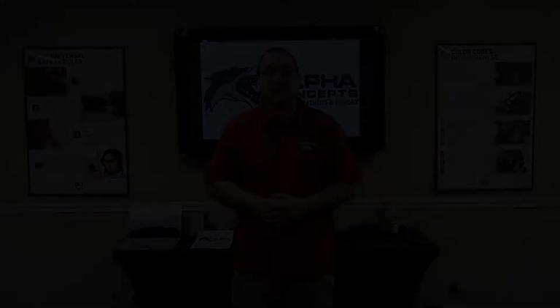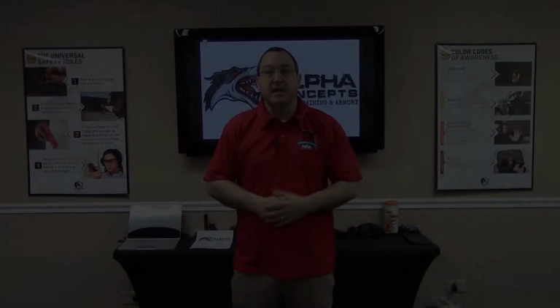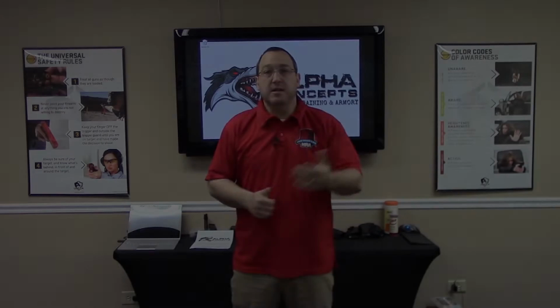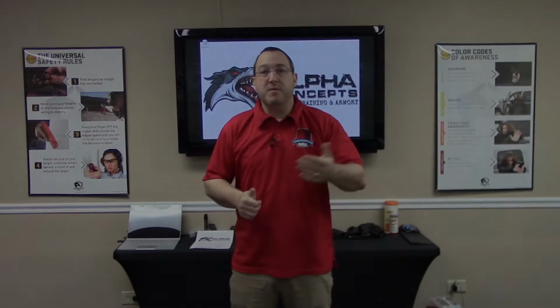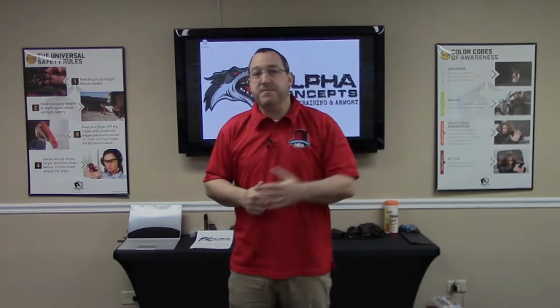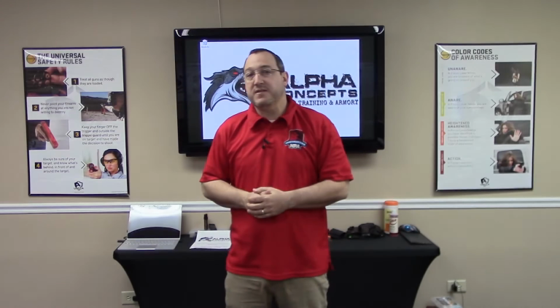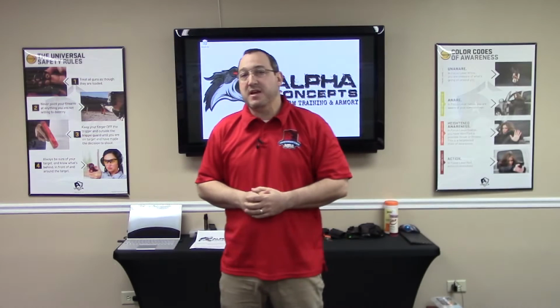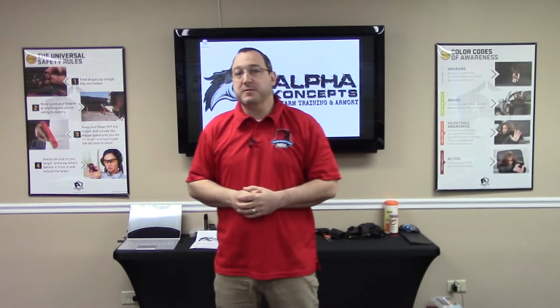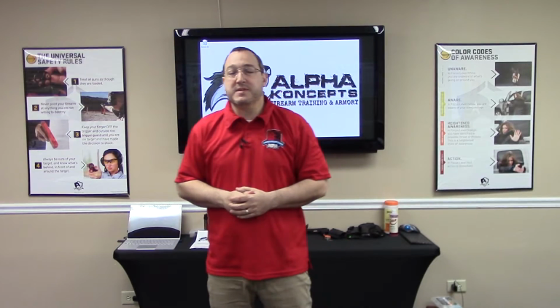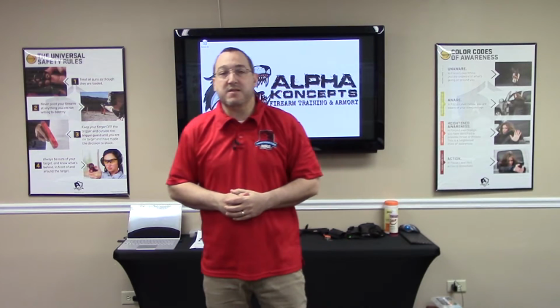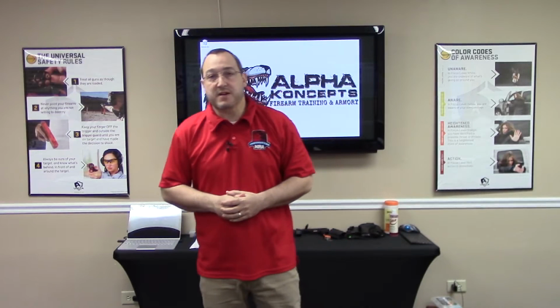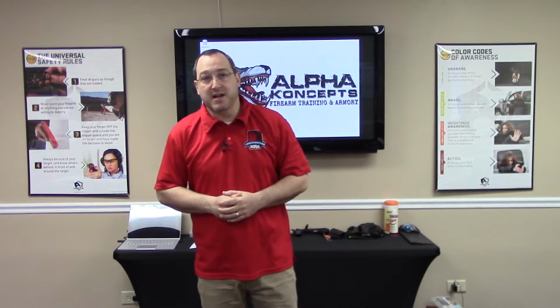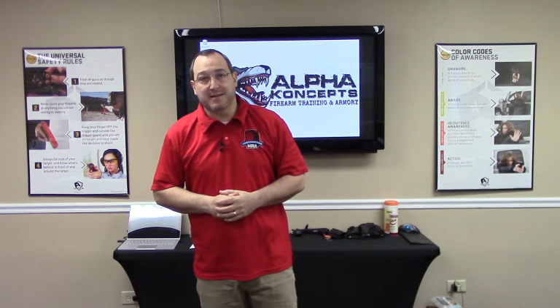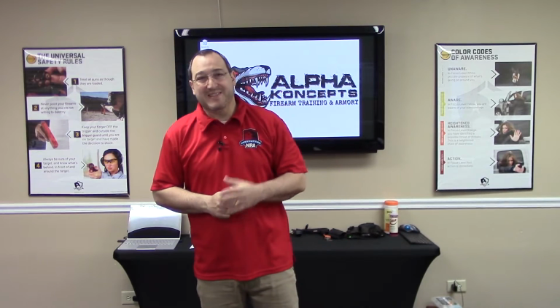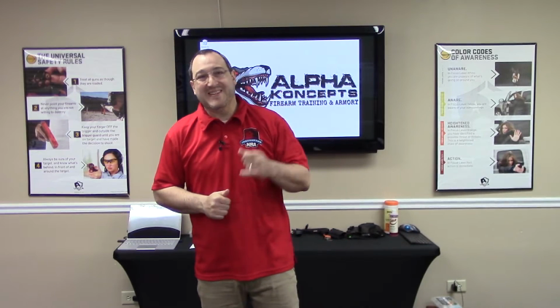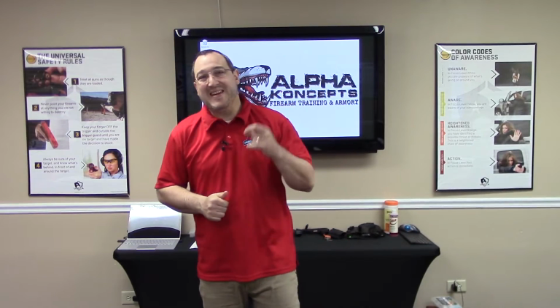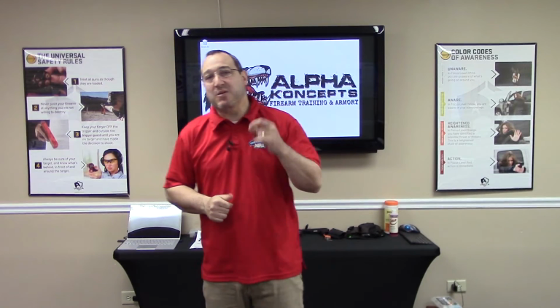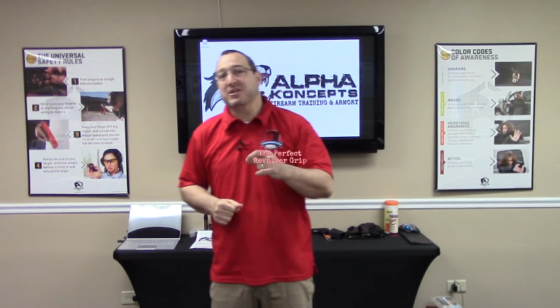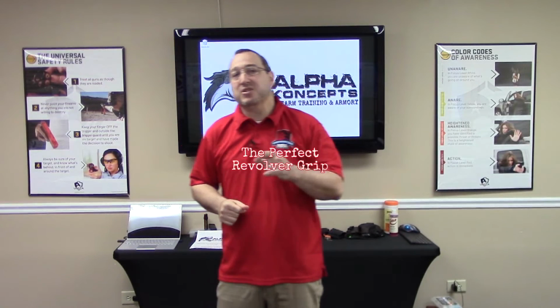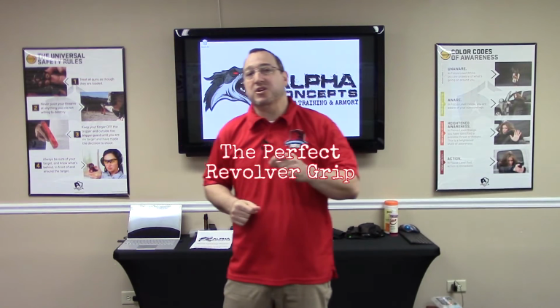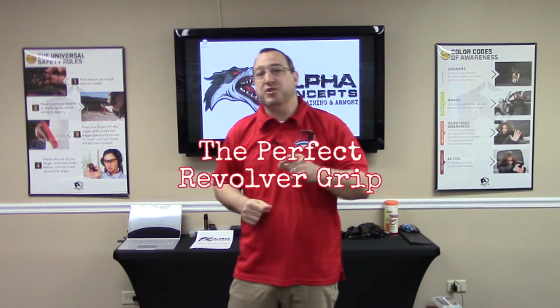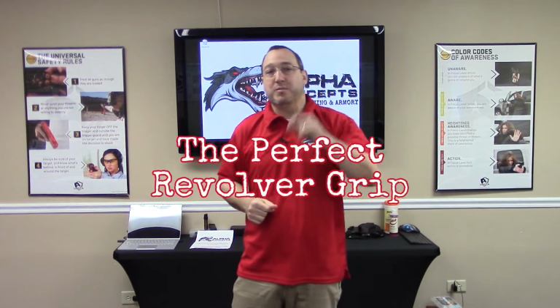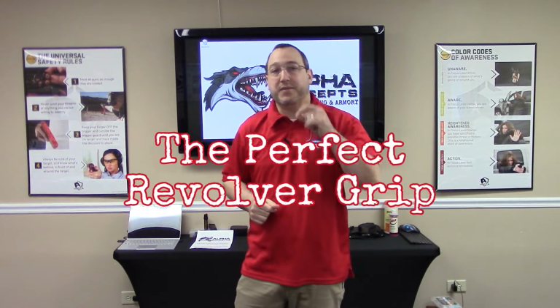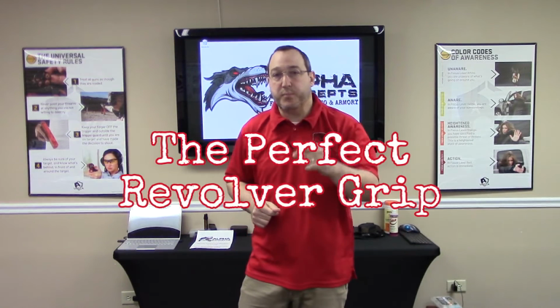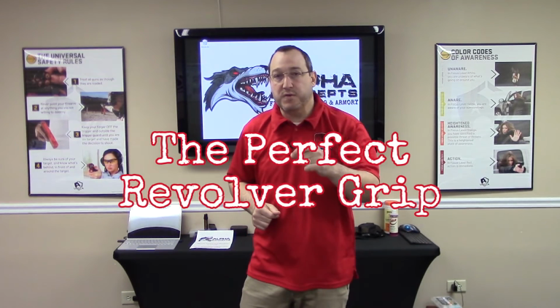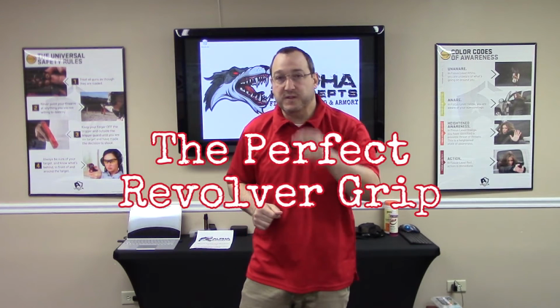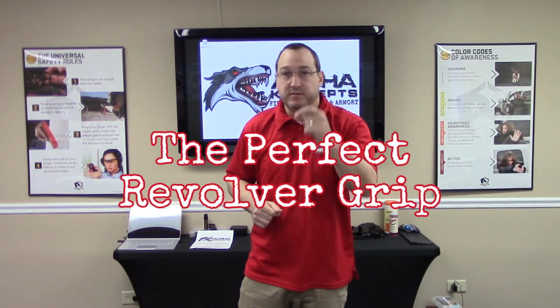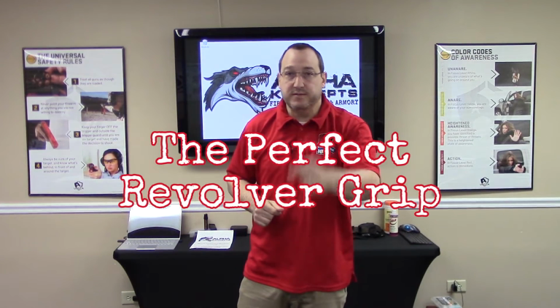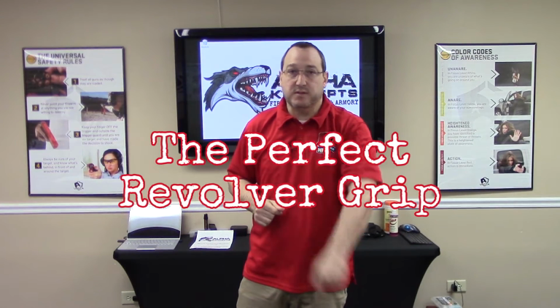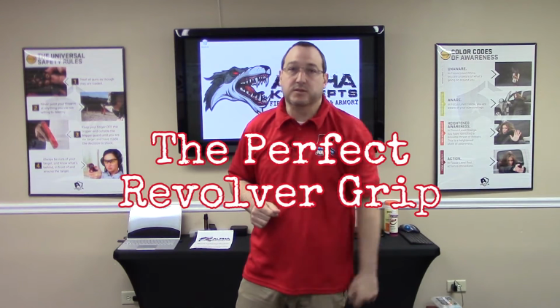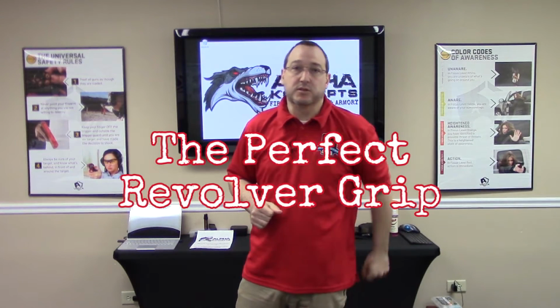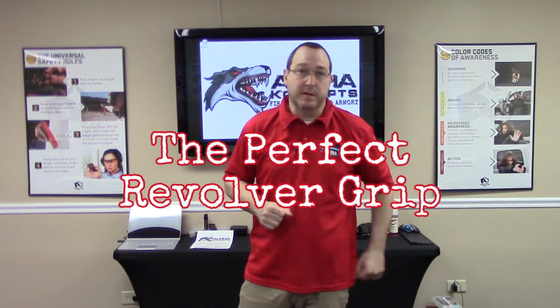Hello my friends, Thomas with Alpha Concepts, and today I want to talk to you about the perfect revolver grip.